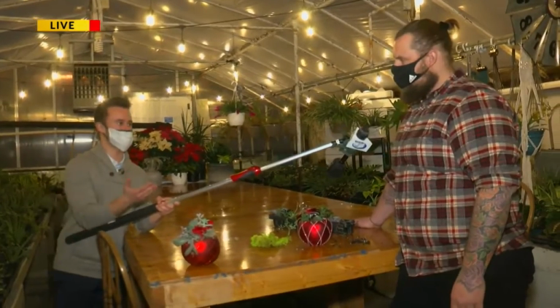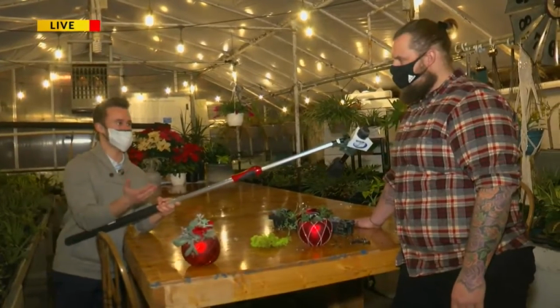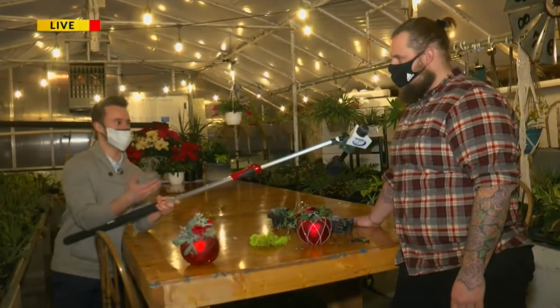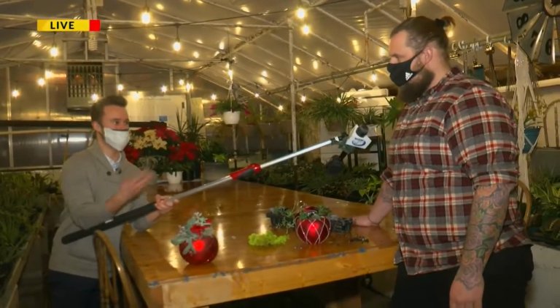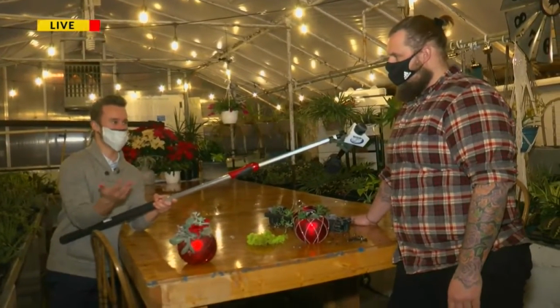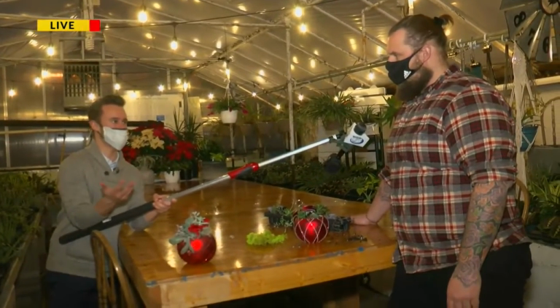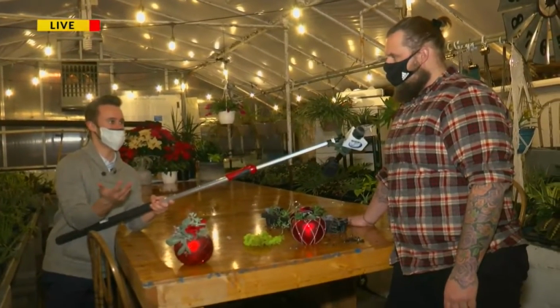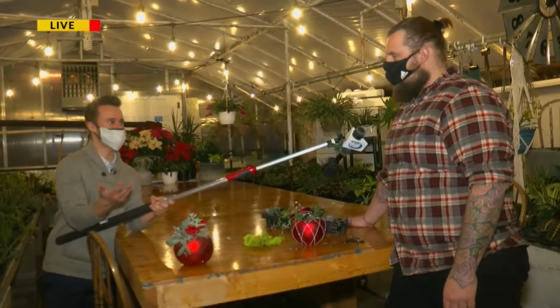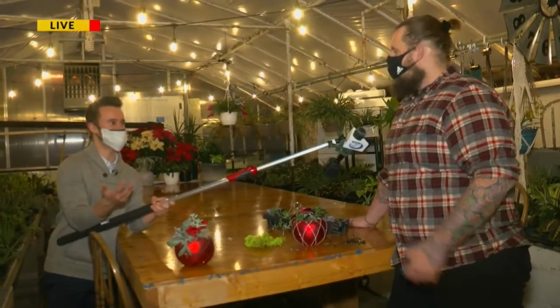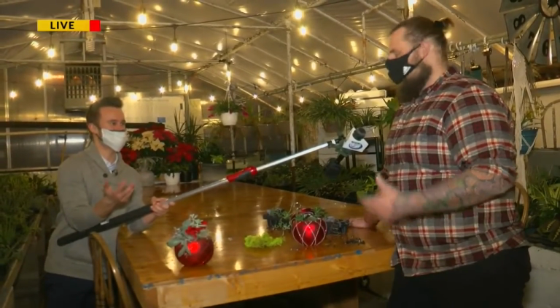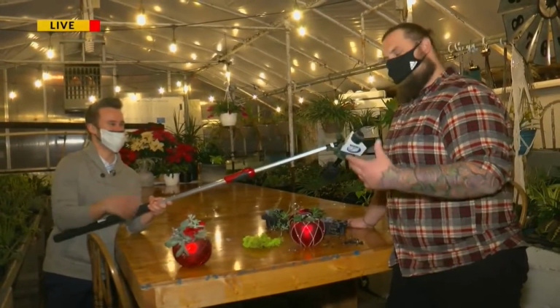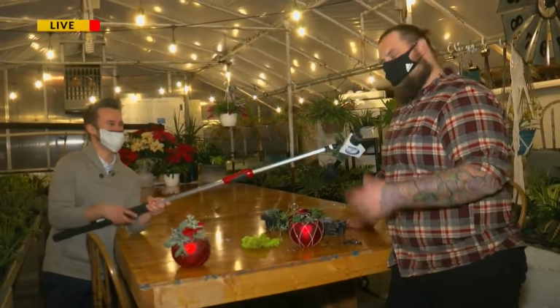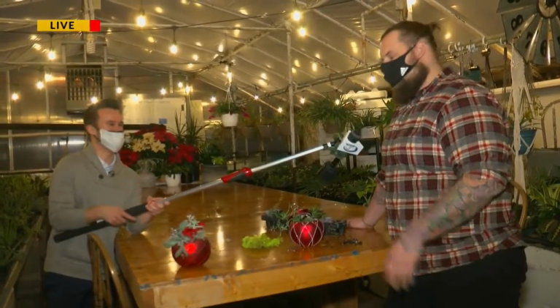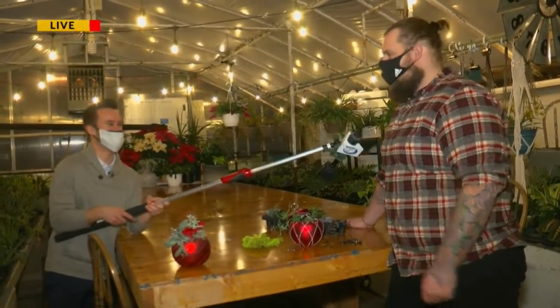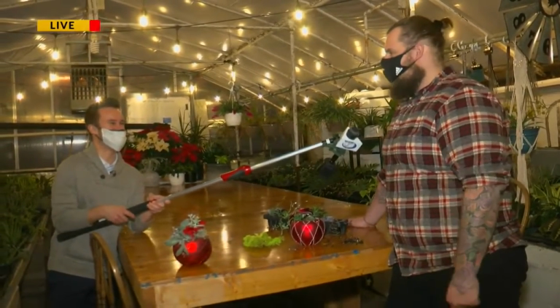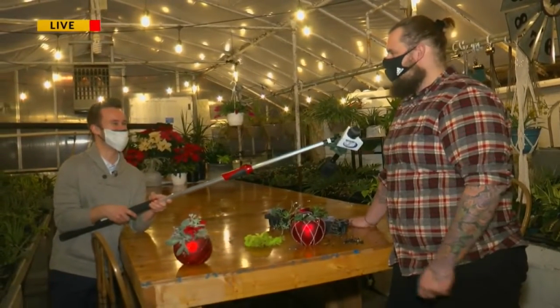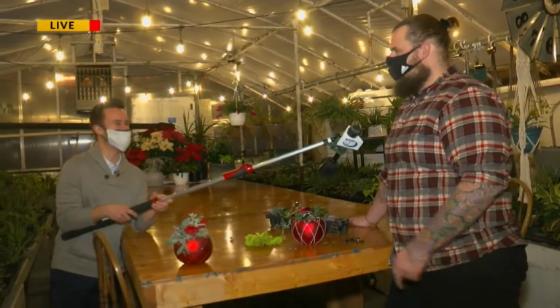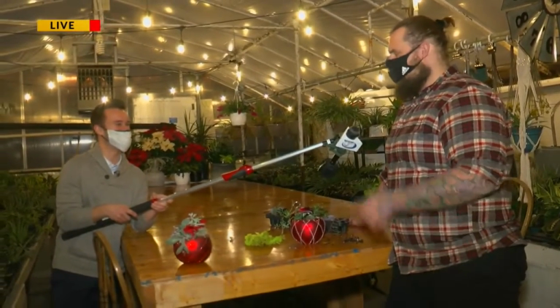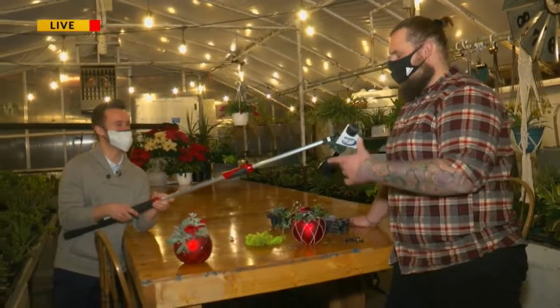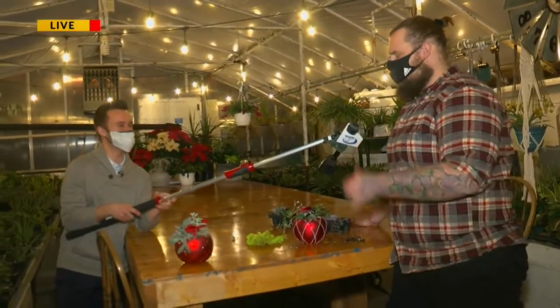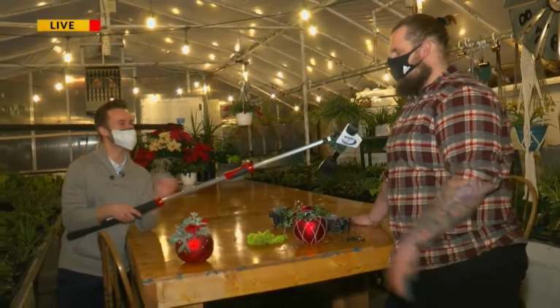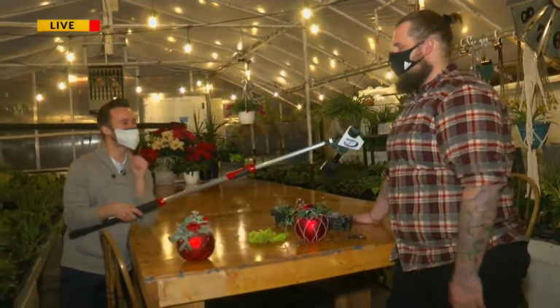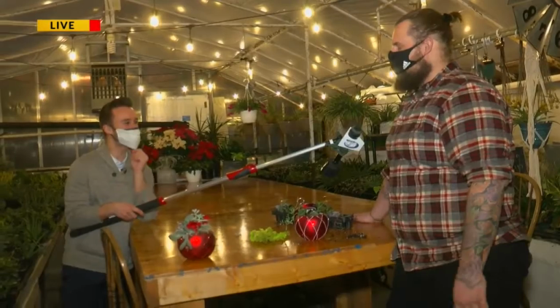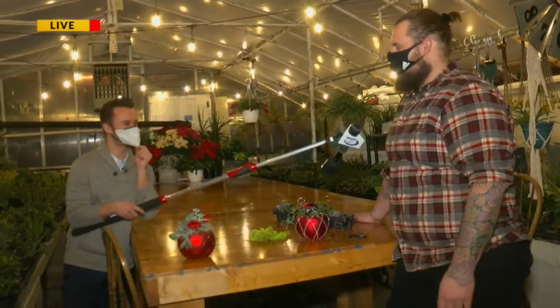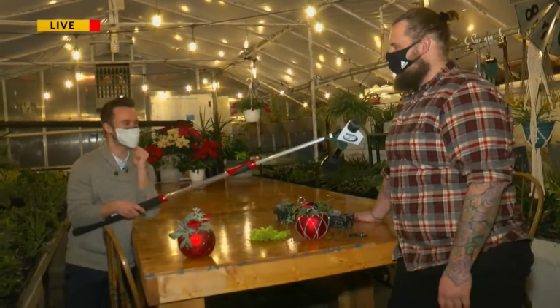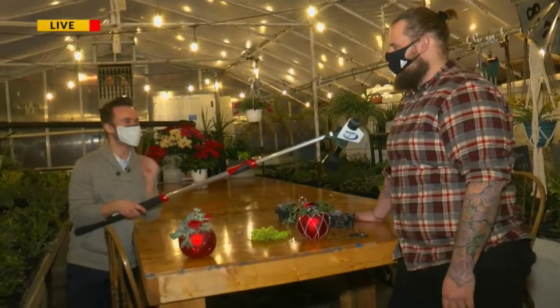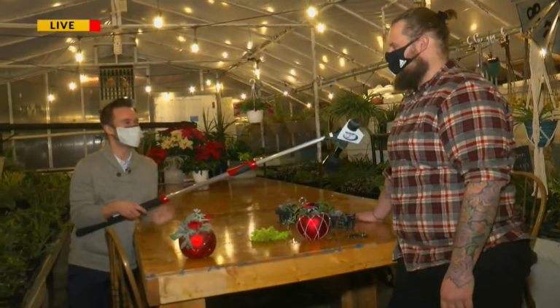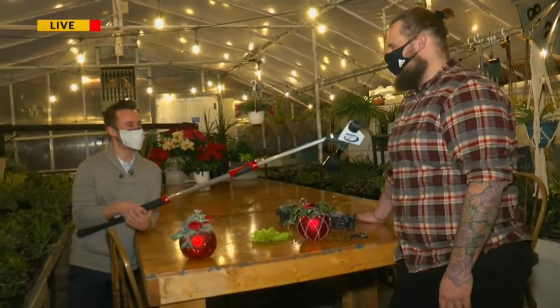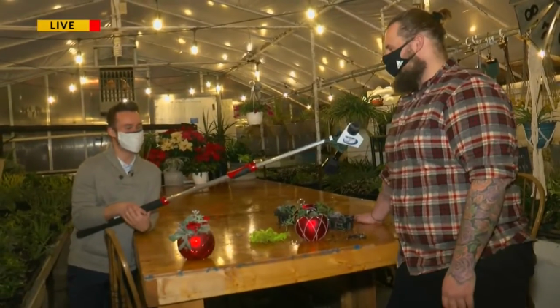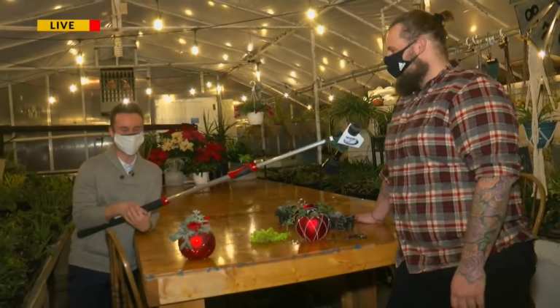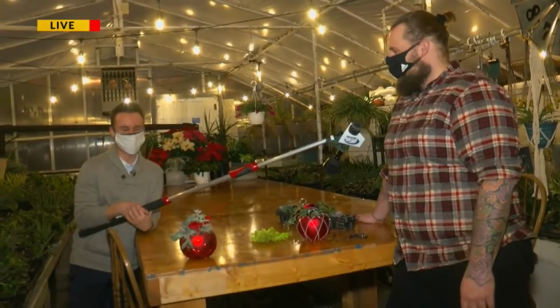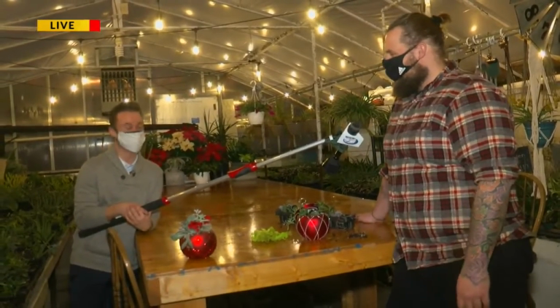And of course, you get to keep everything that you make. Absolutely — it can be a gift to yourself. Awesome stuff.